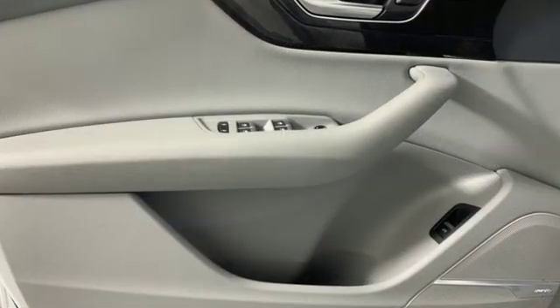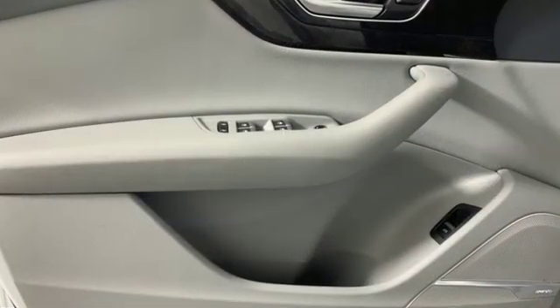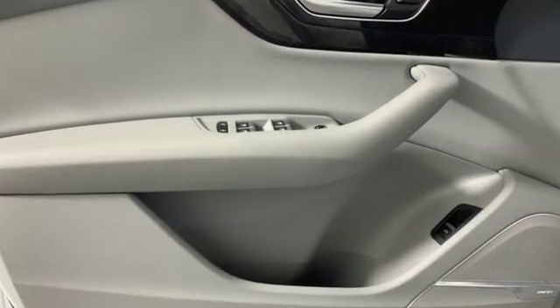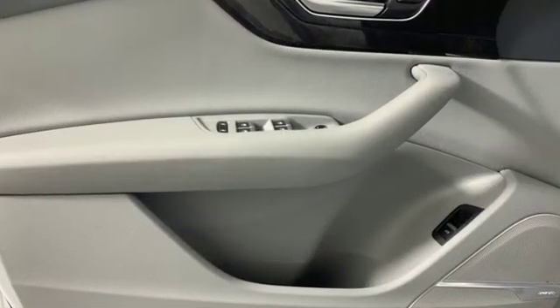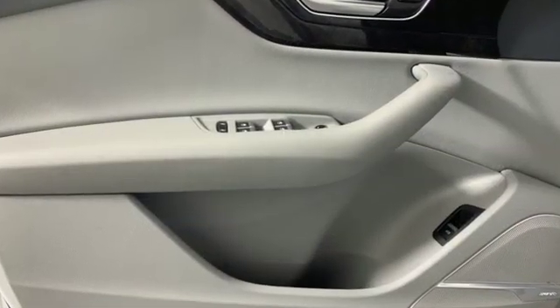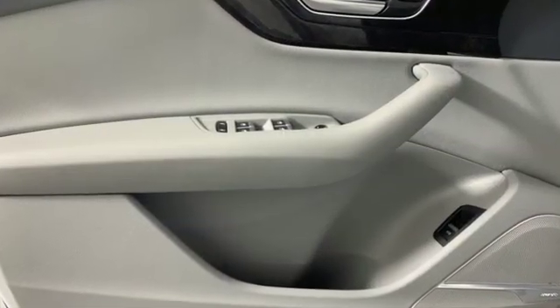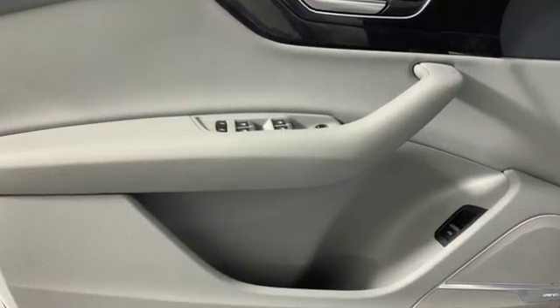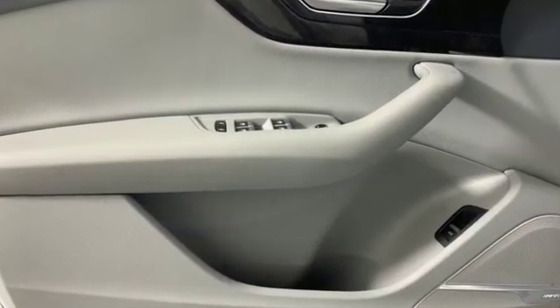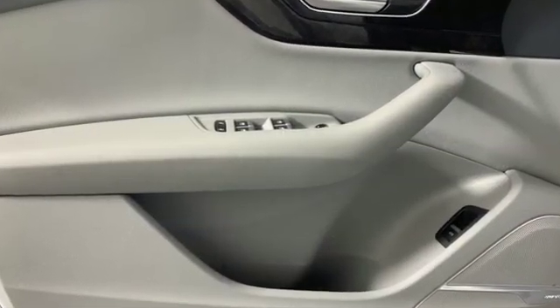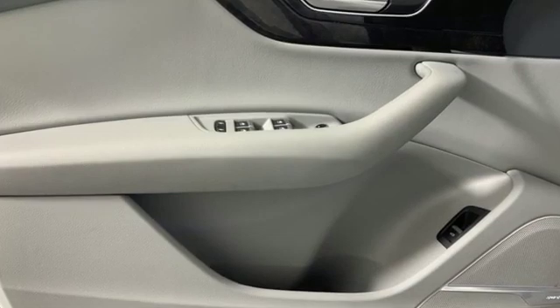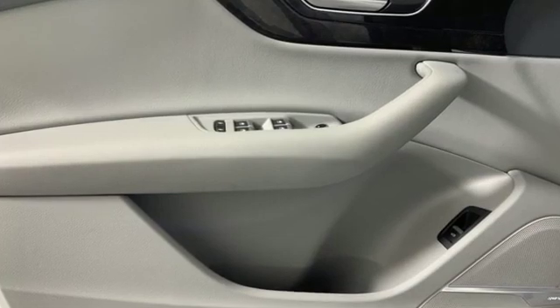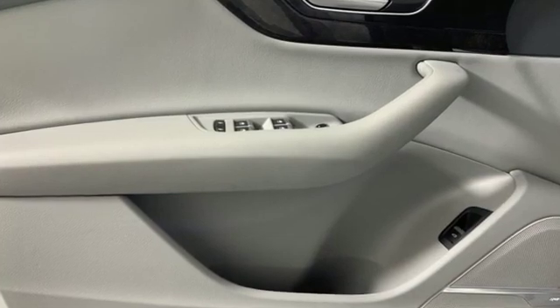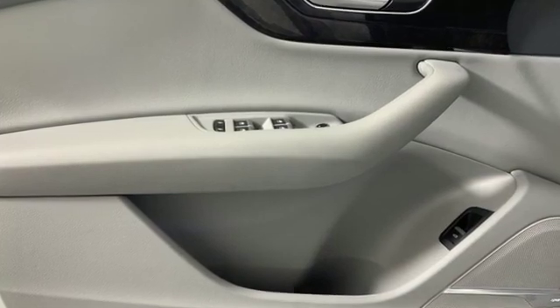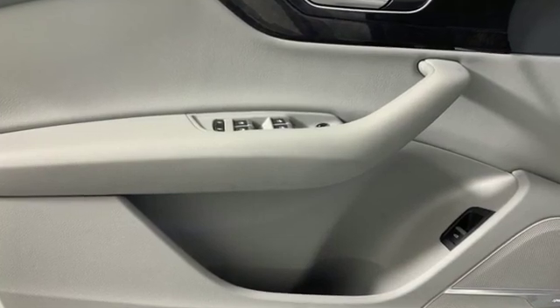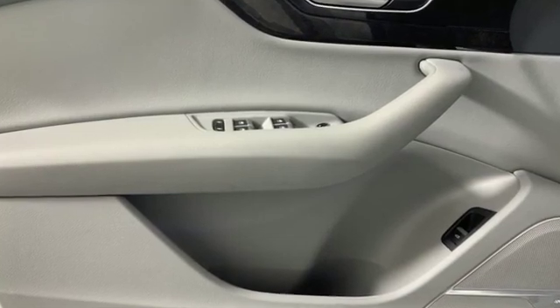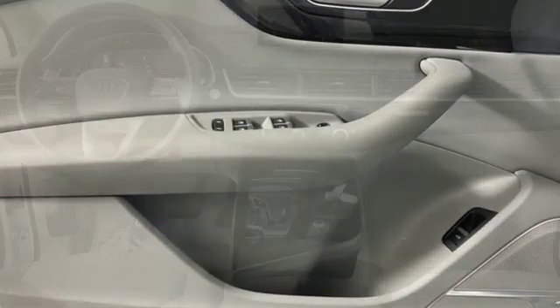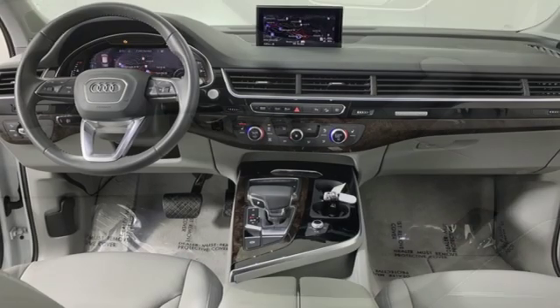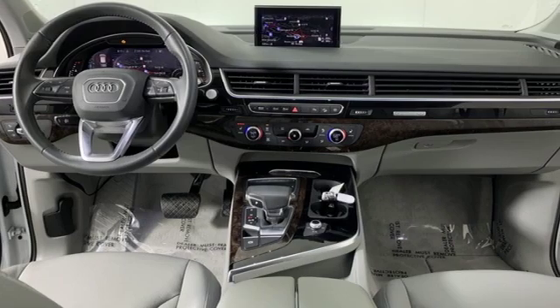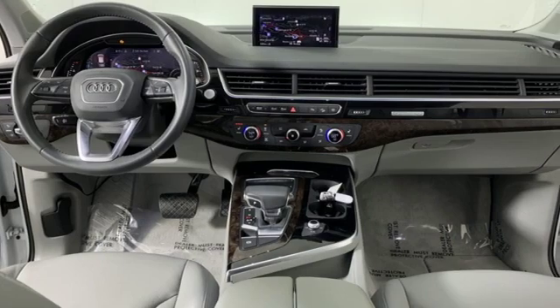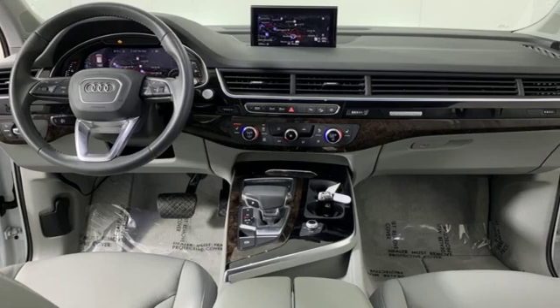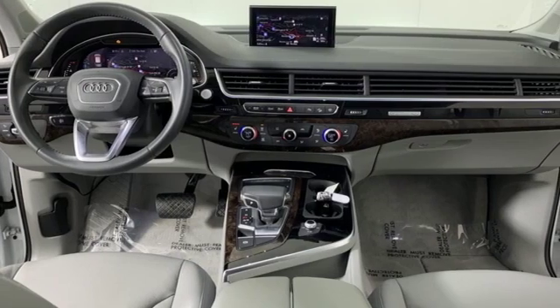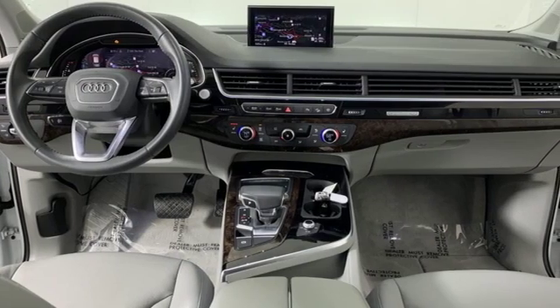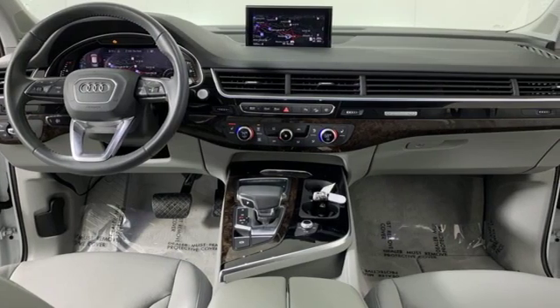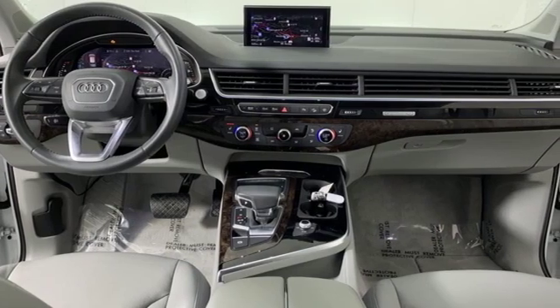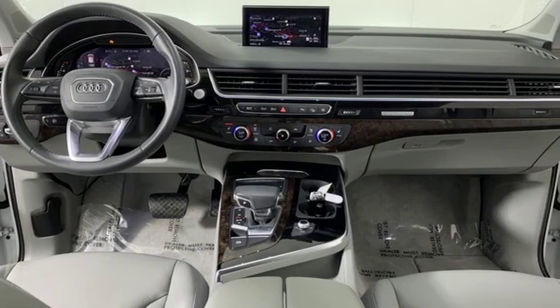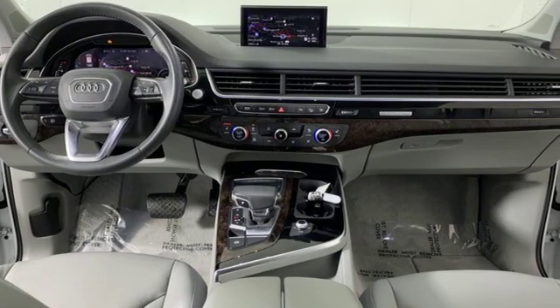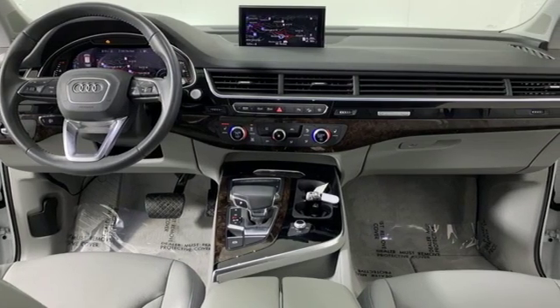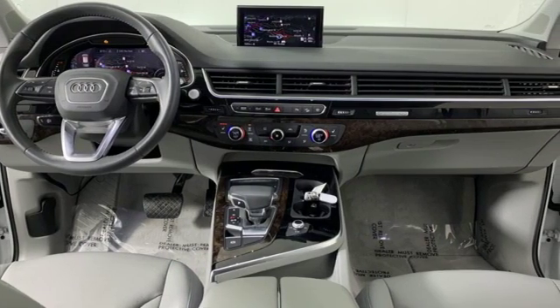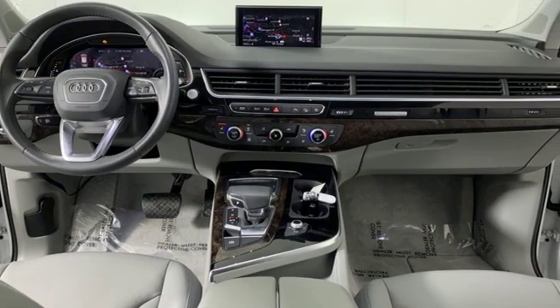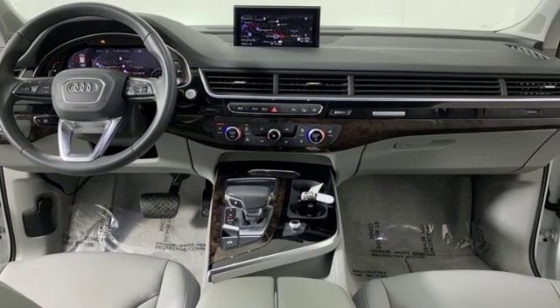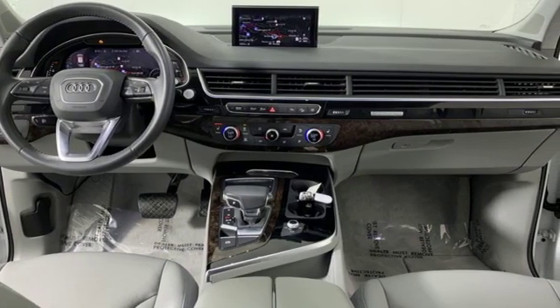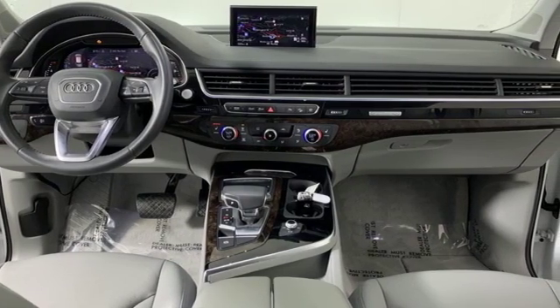Audi forges sophistication and performance into each iconic vehicle. See it for yourself when you take it for a test drive.